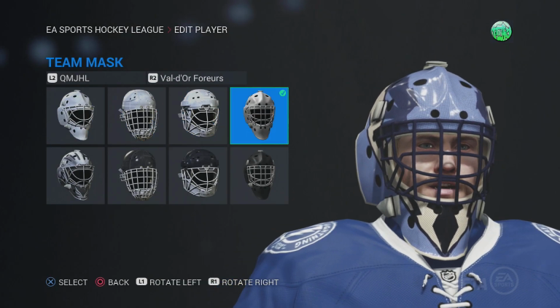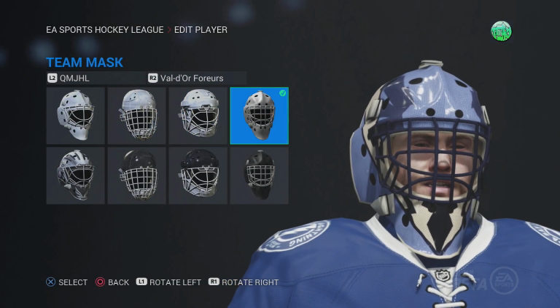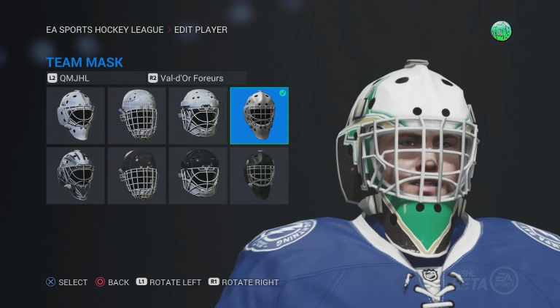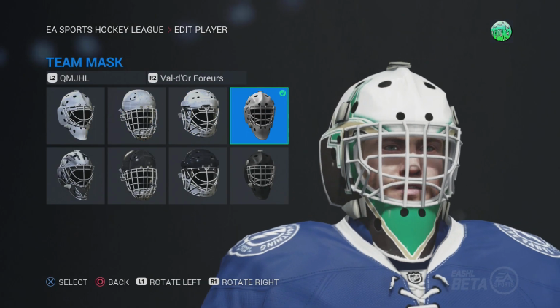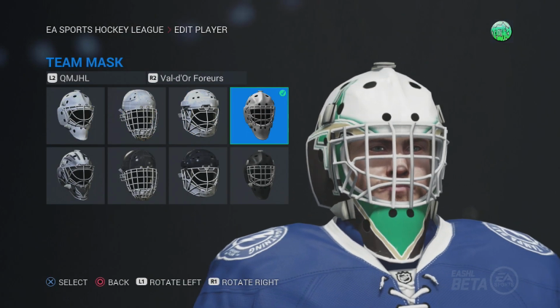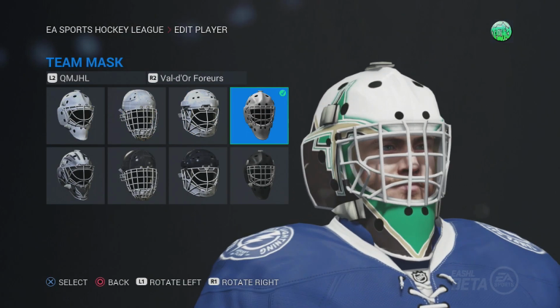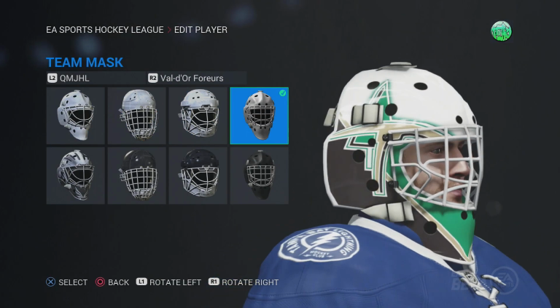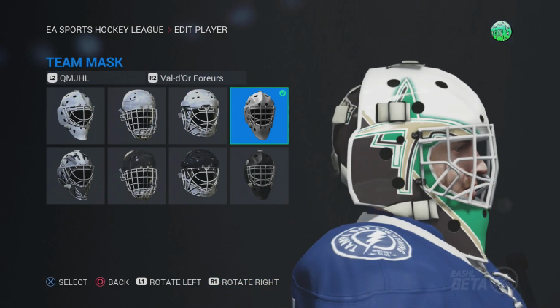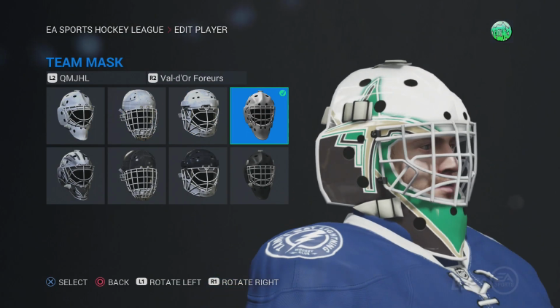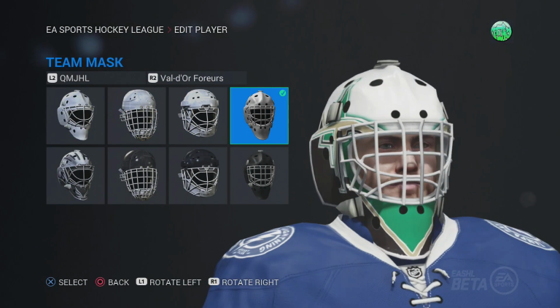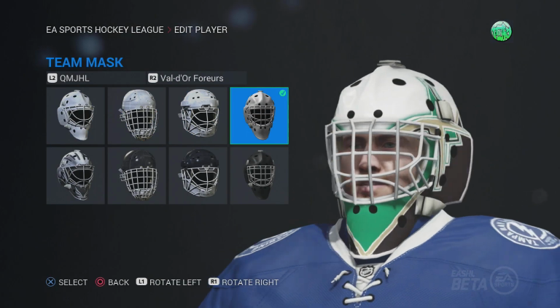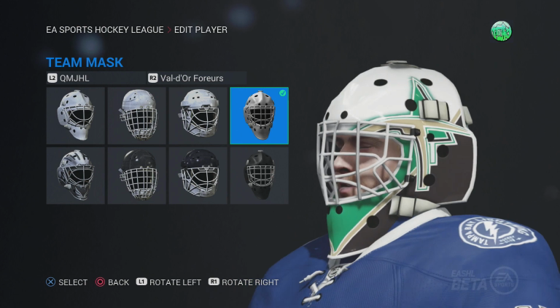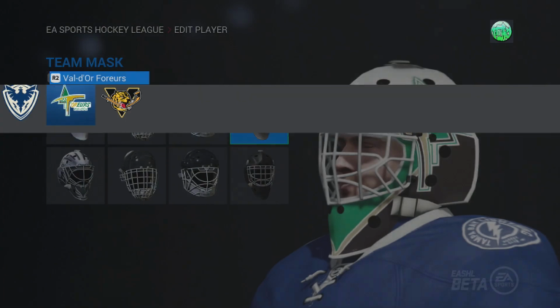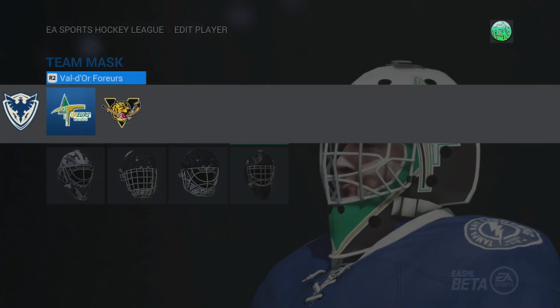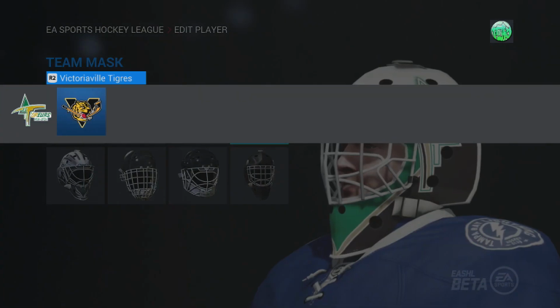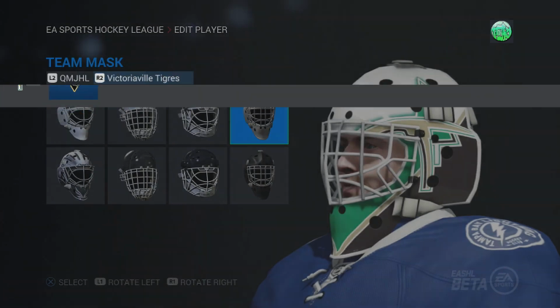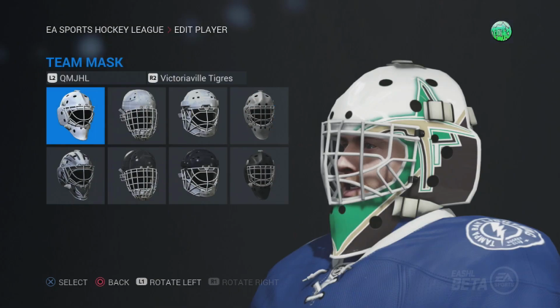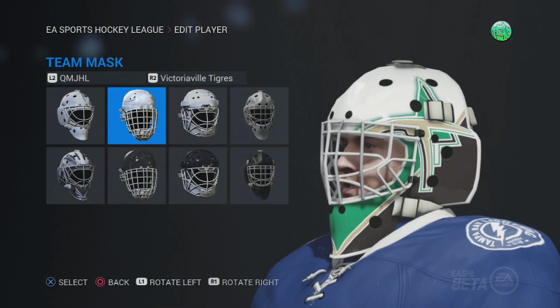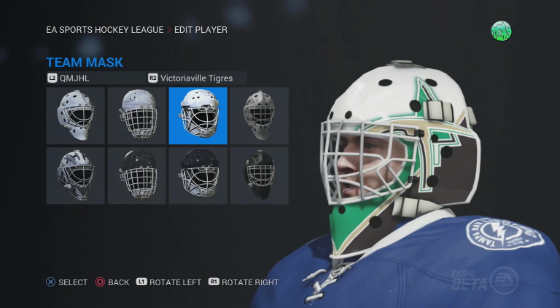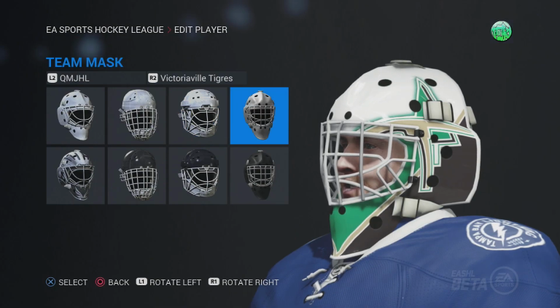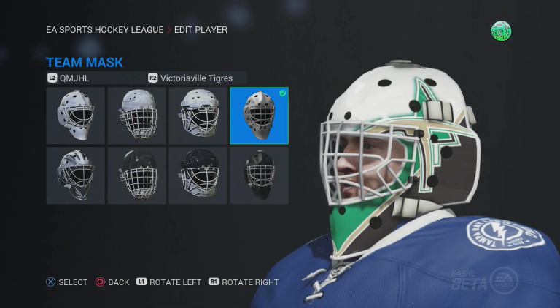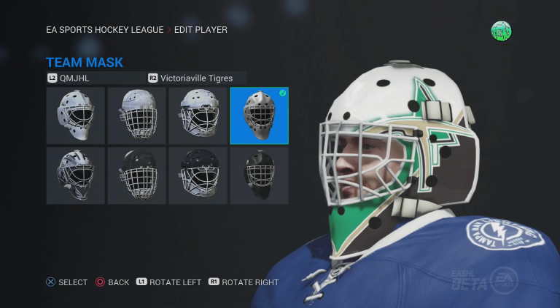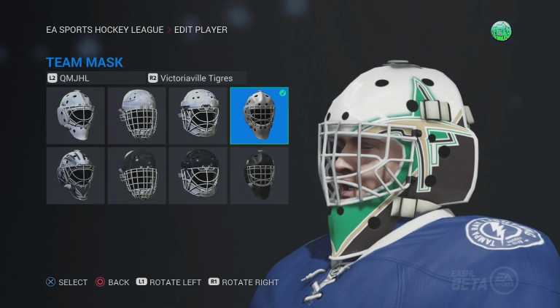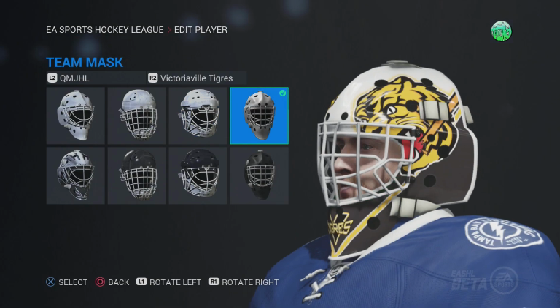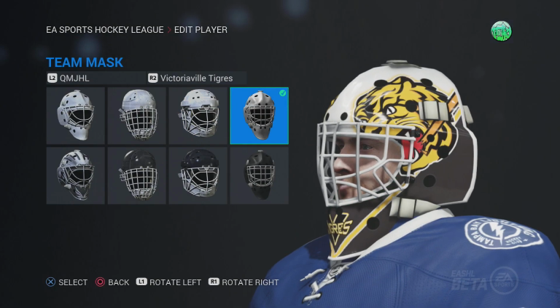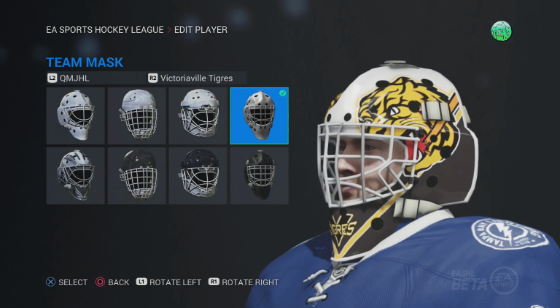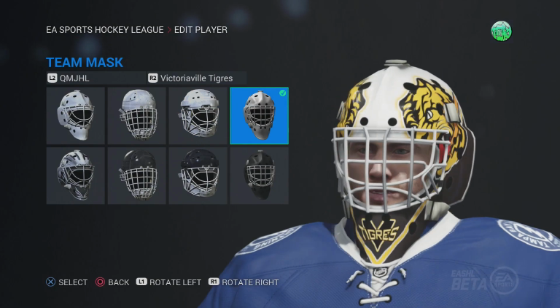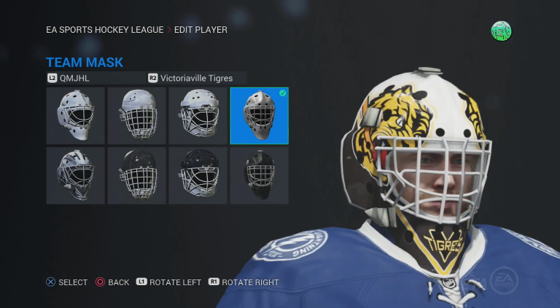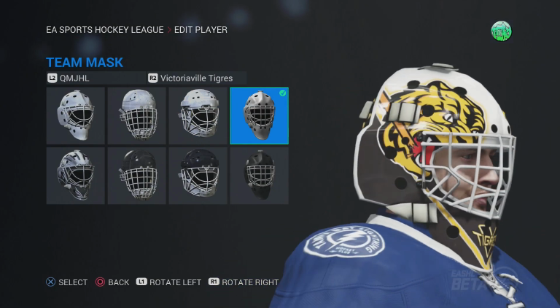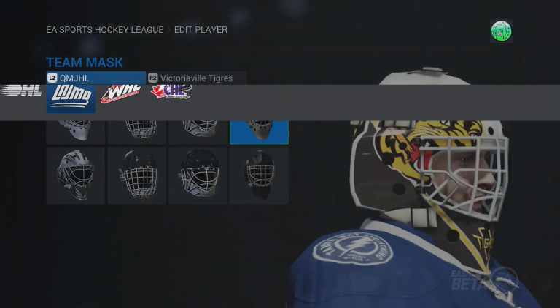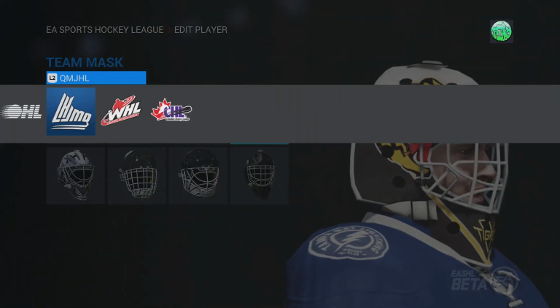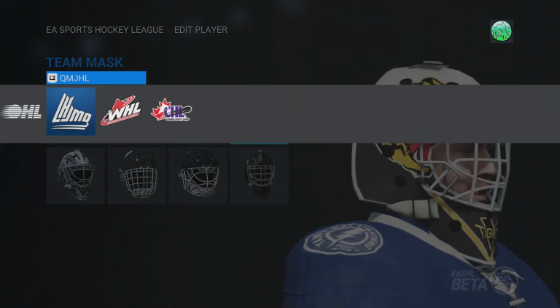On the Foreurs — pretty basic mask. And on the Victoriaville Tigres to finish things off — basic mask.